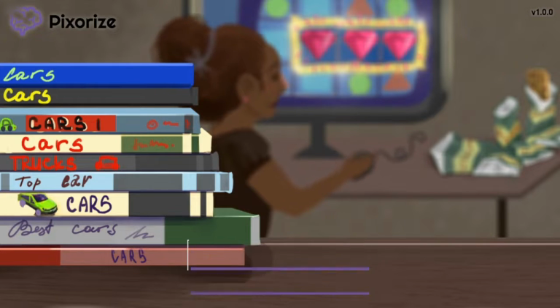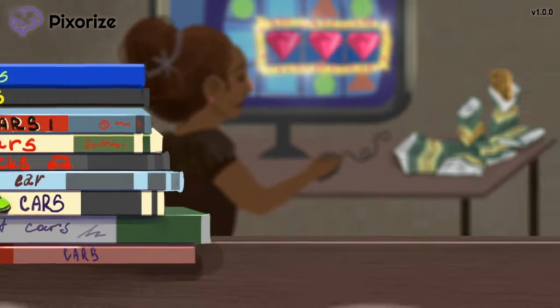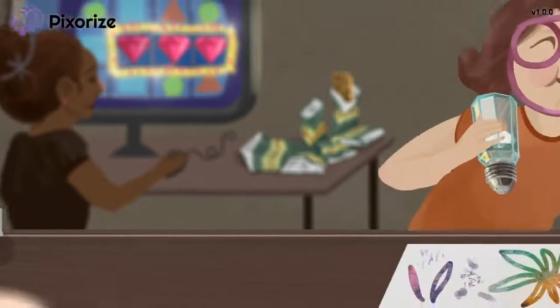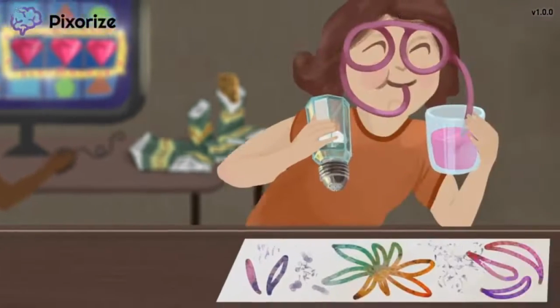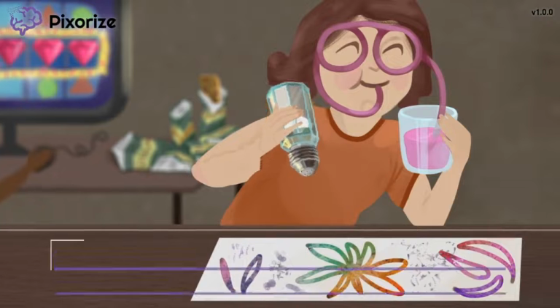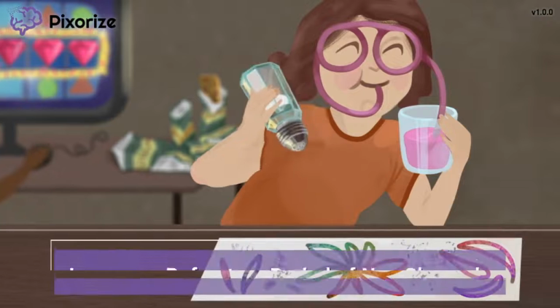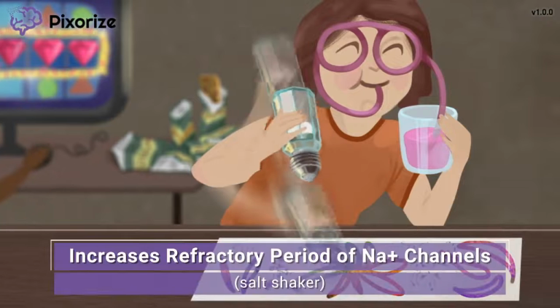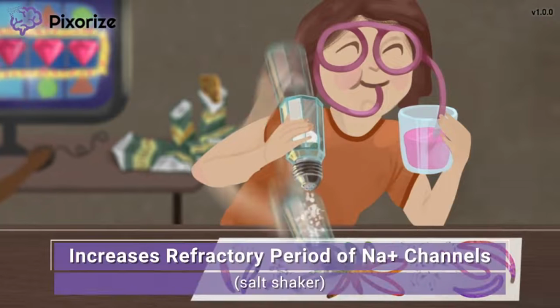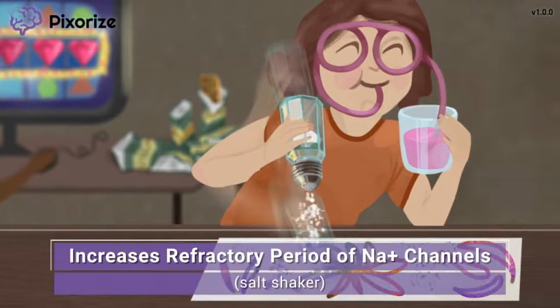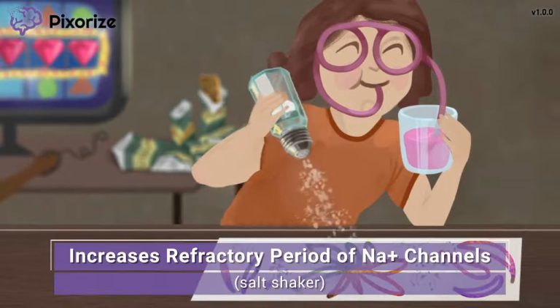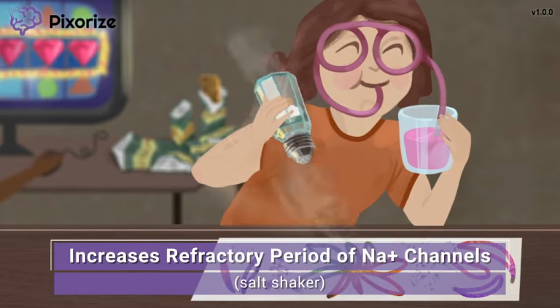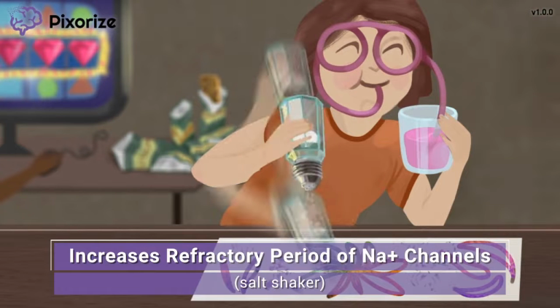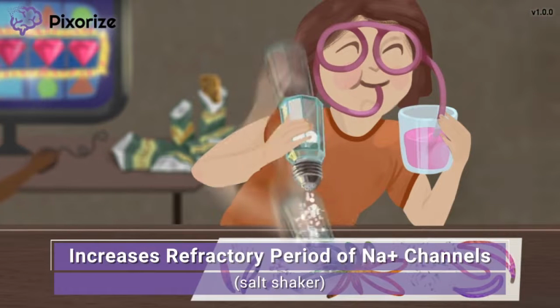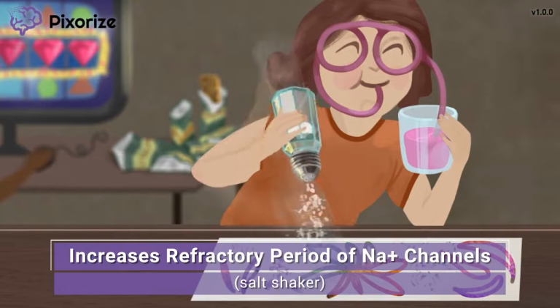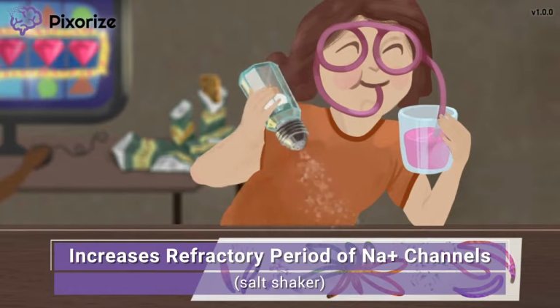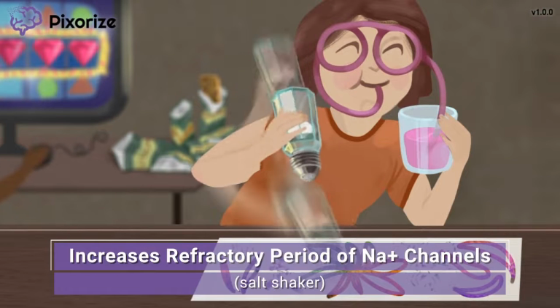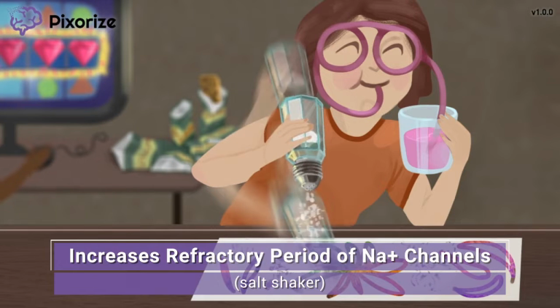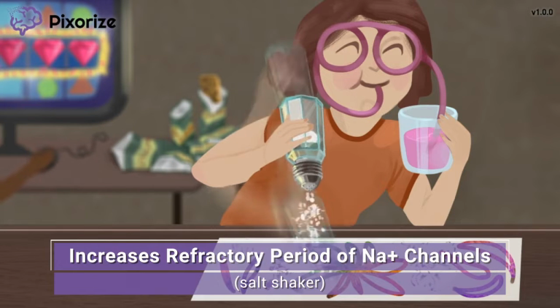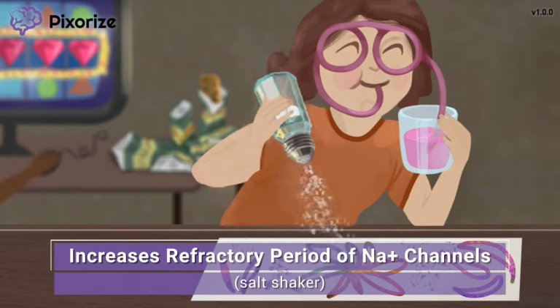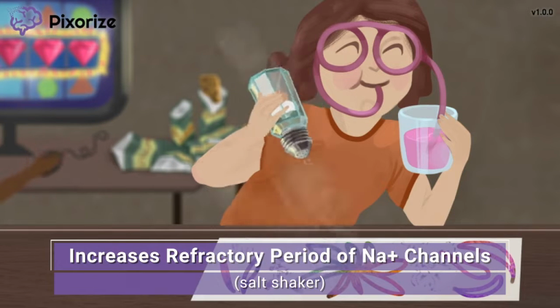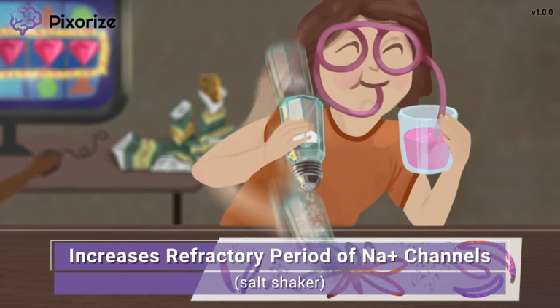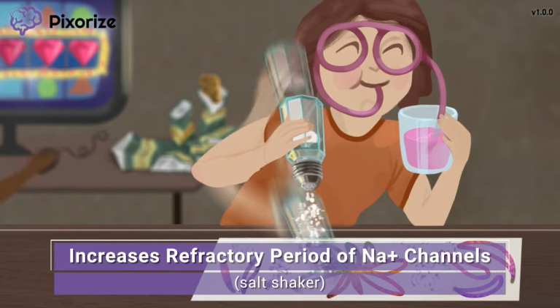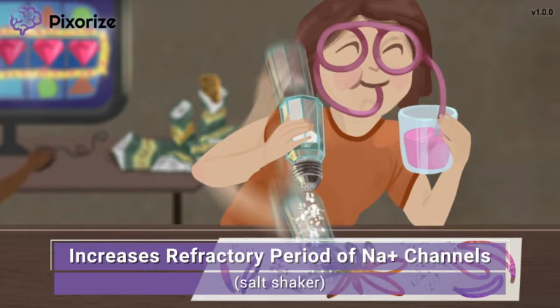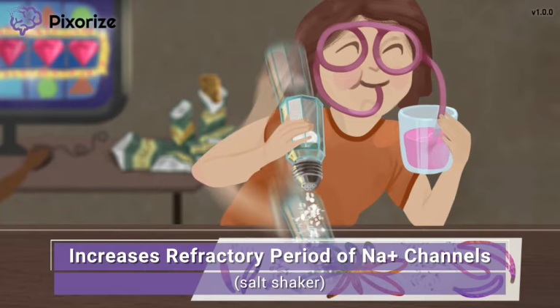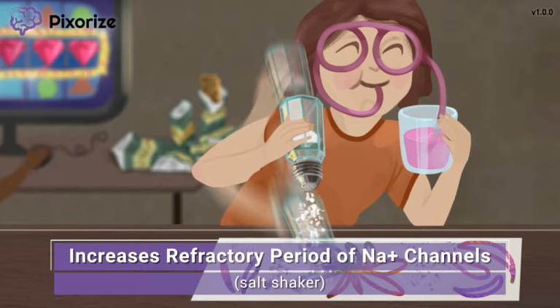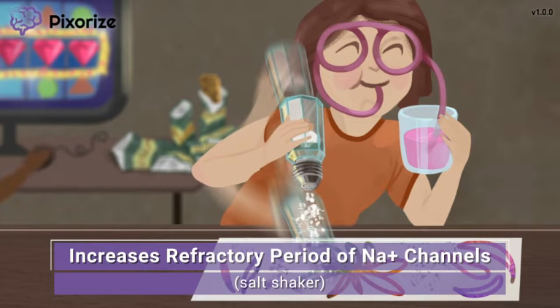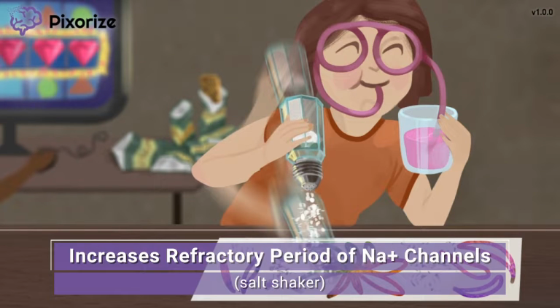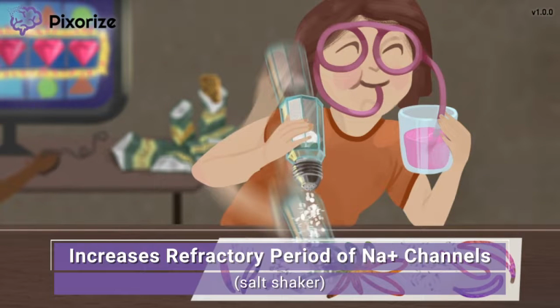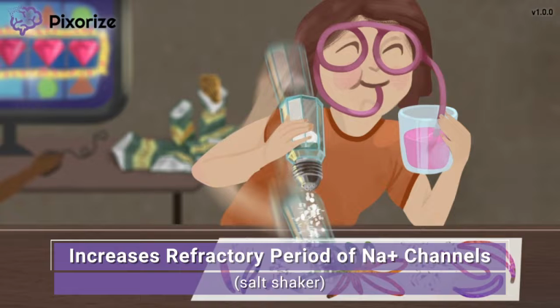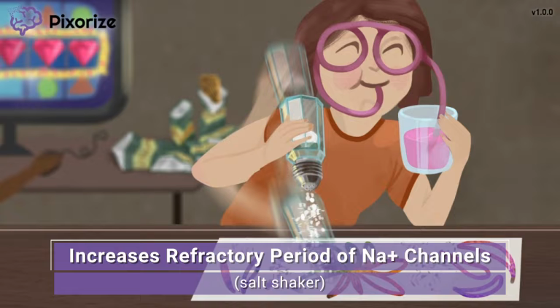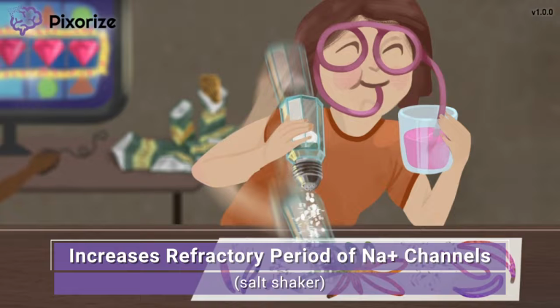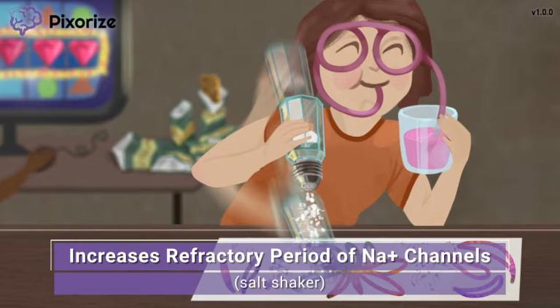Next, let's take a look at this girl doing some cool painting on her collage with salt shakers.